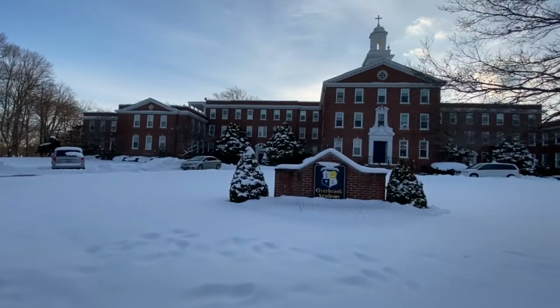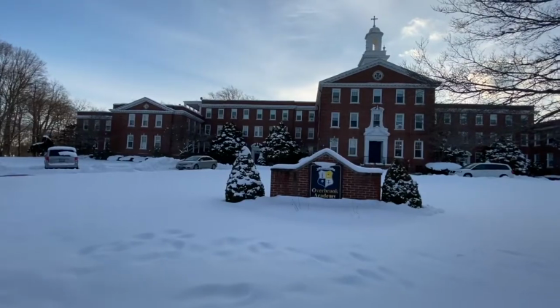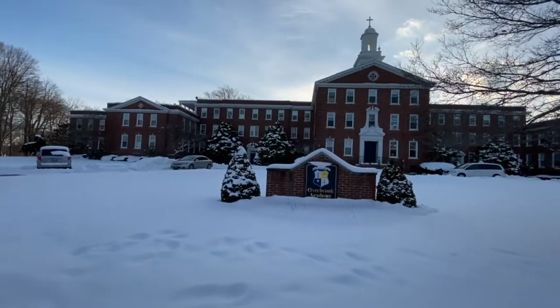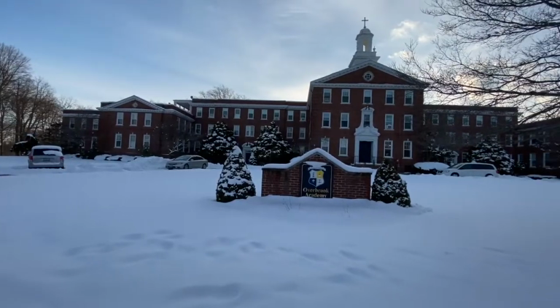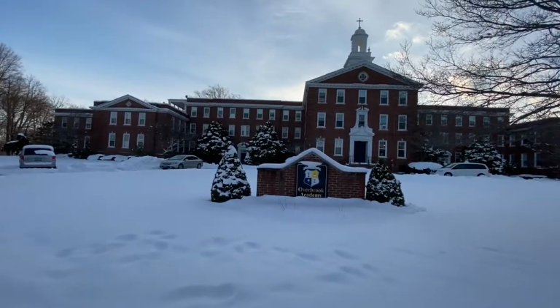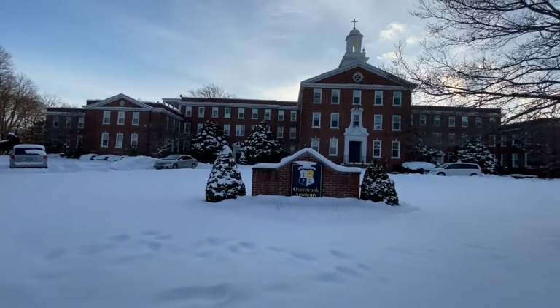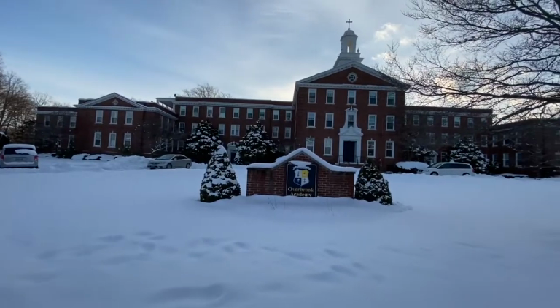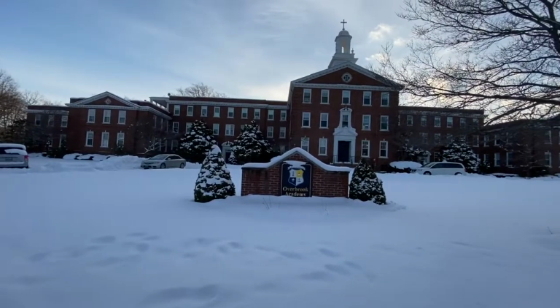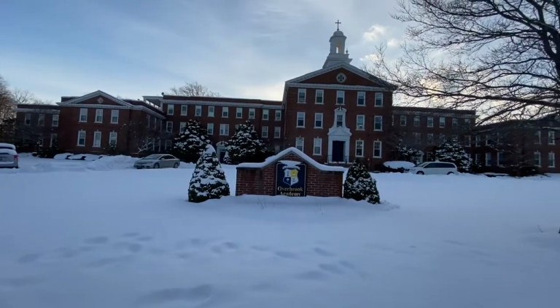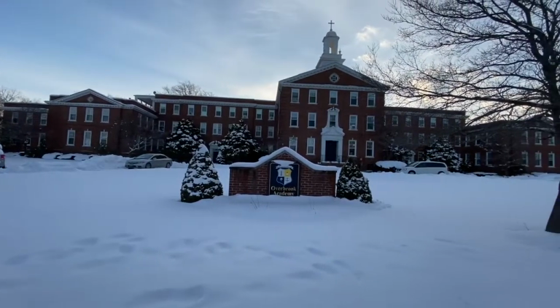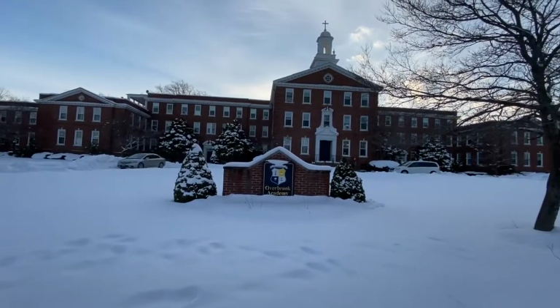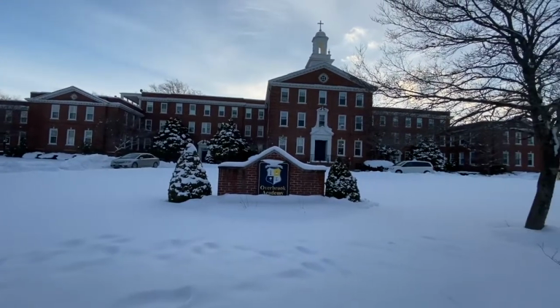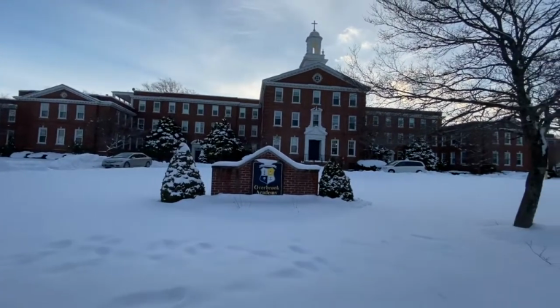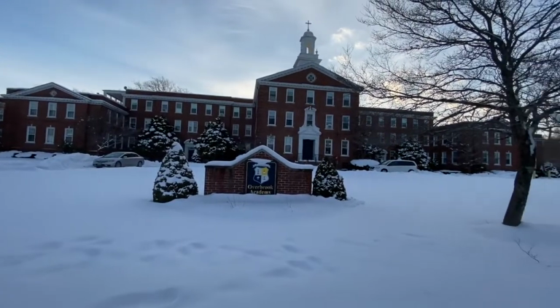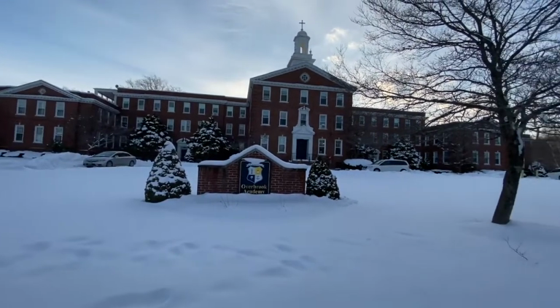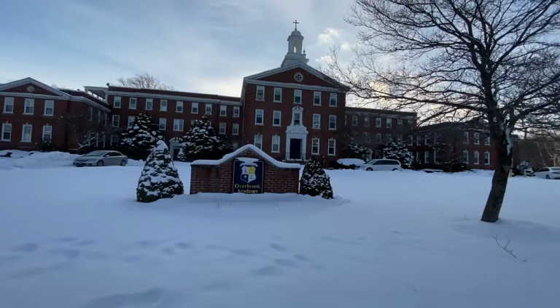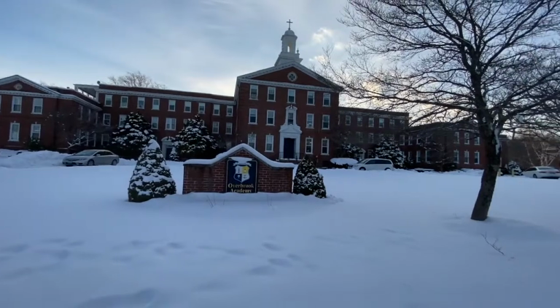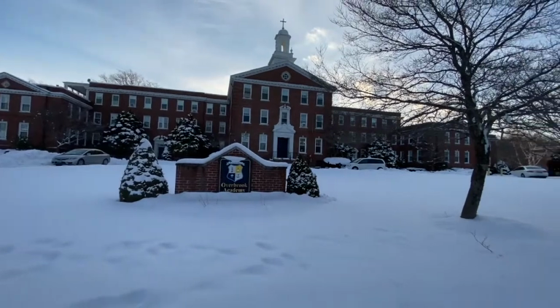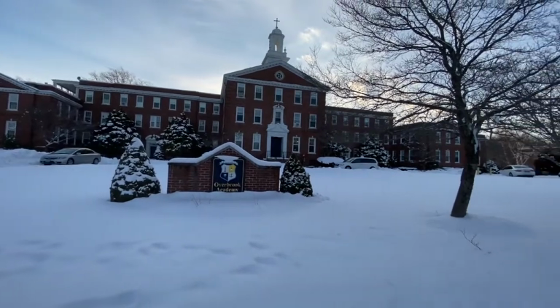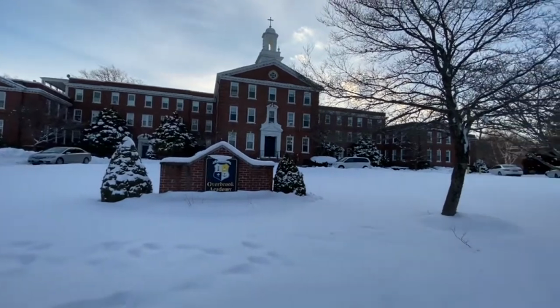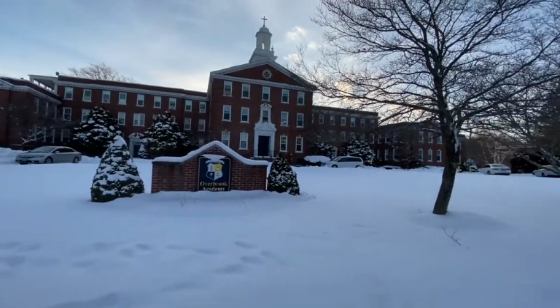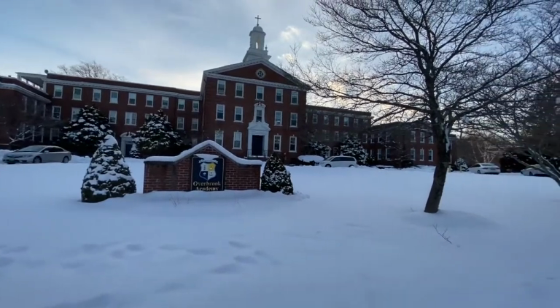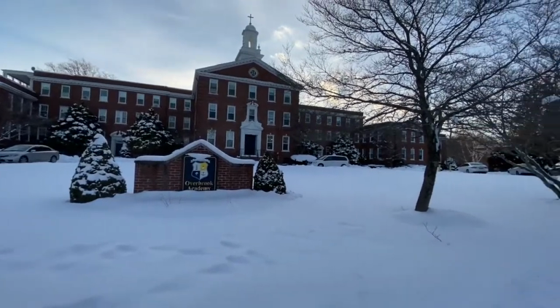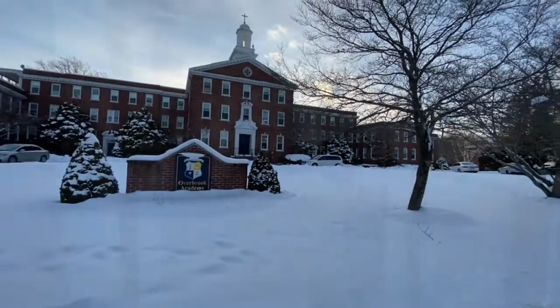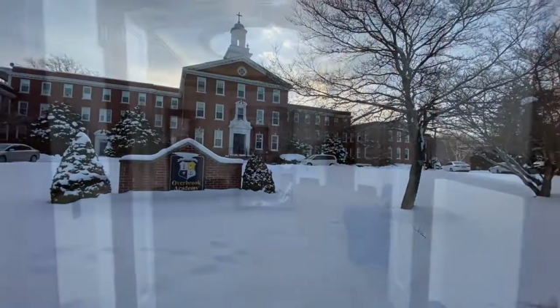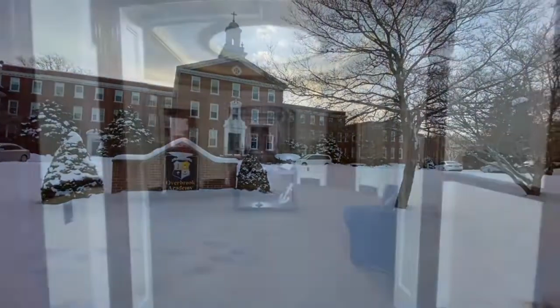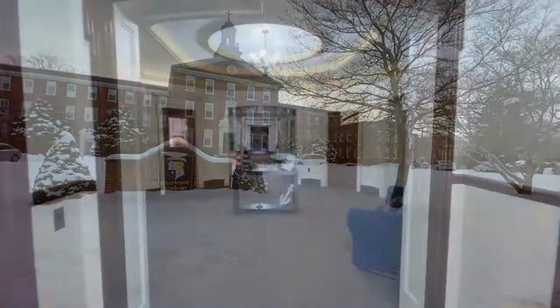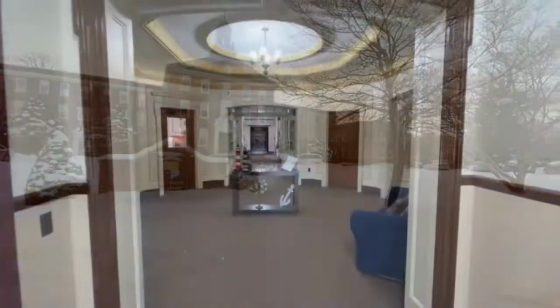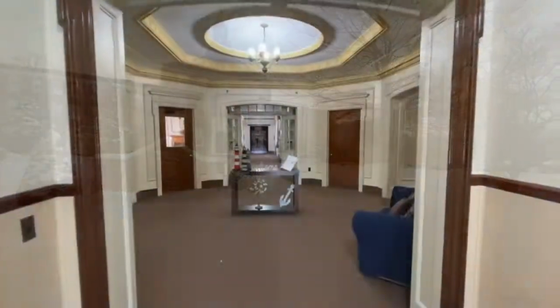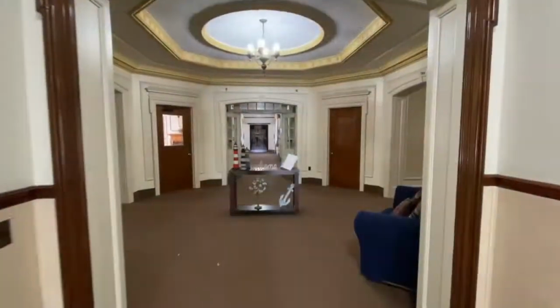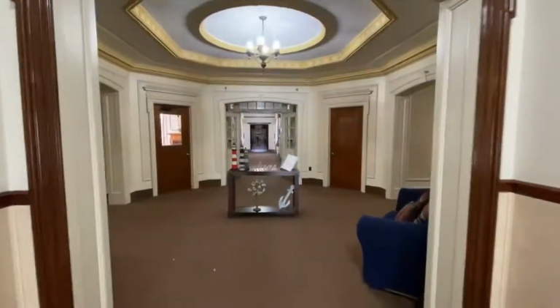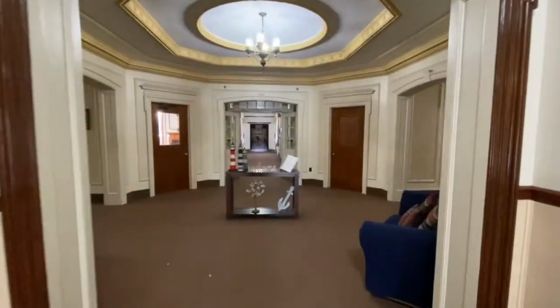Hi, welcome to Overbrook Academy. This boarding school consists of three buildings.